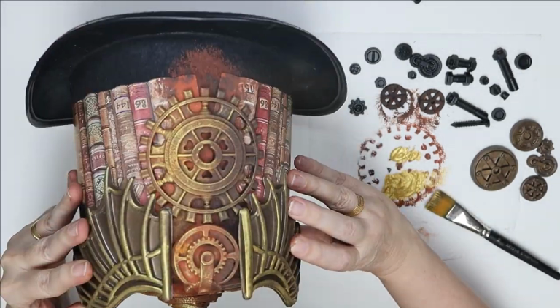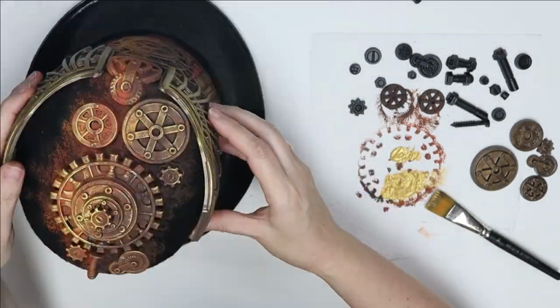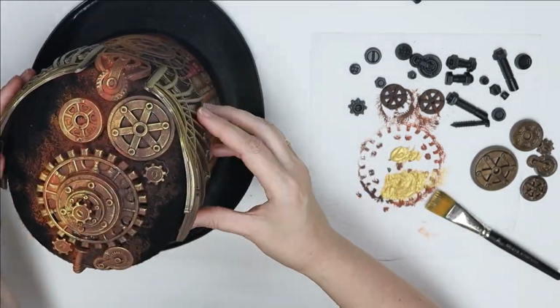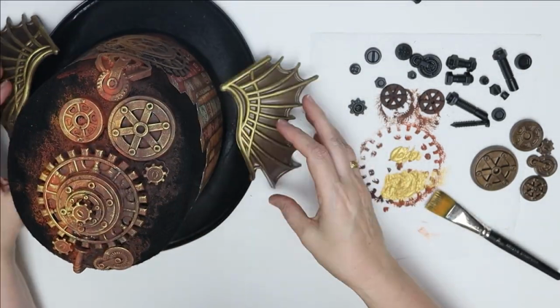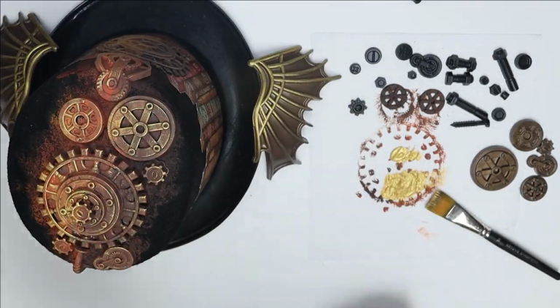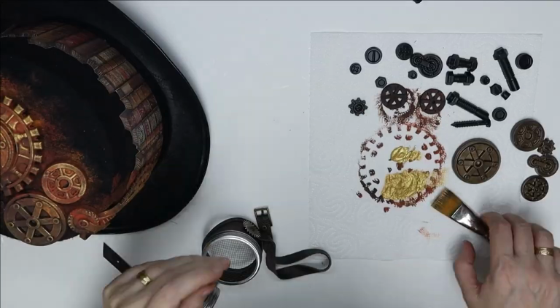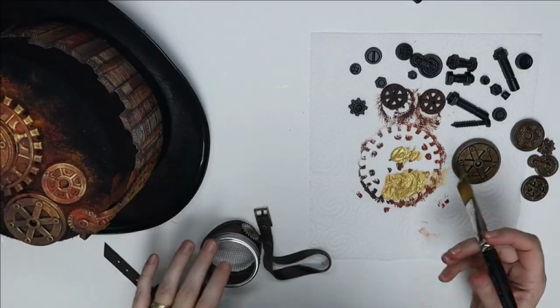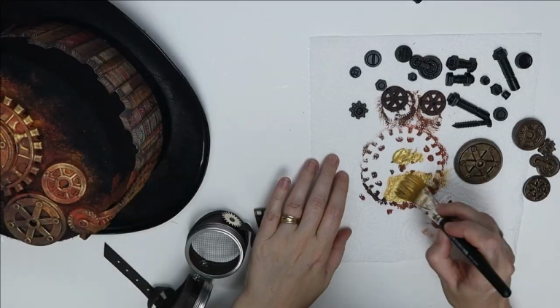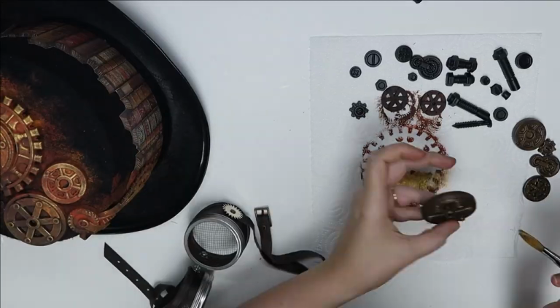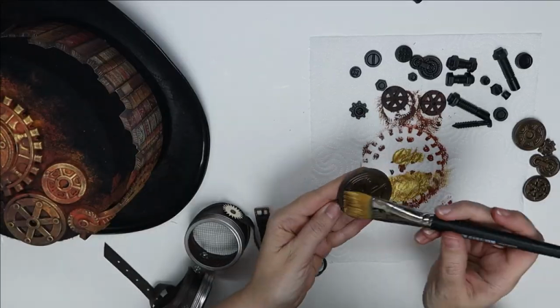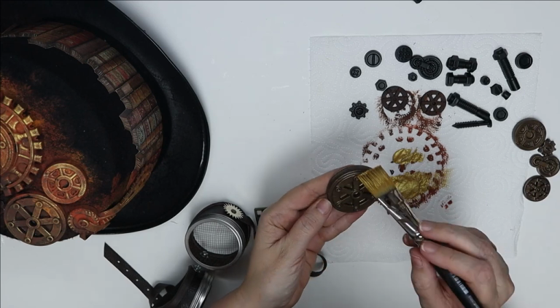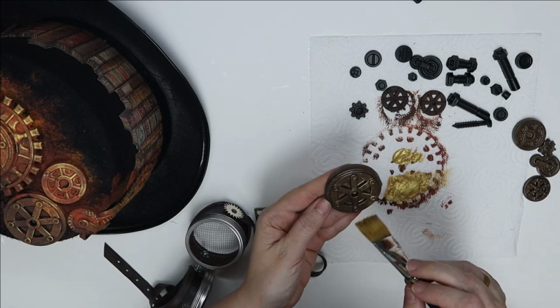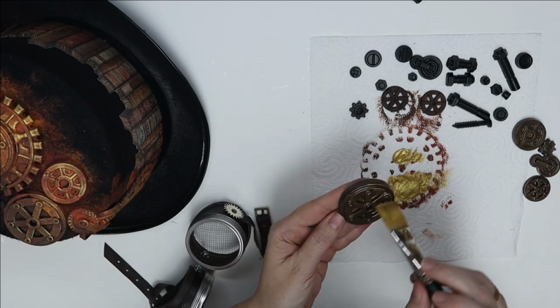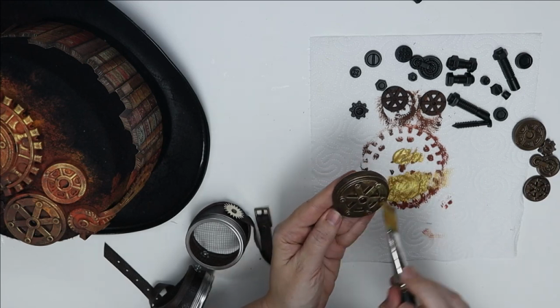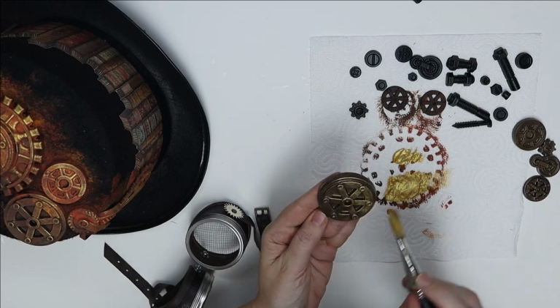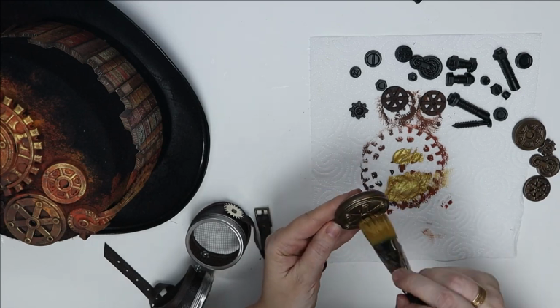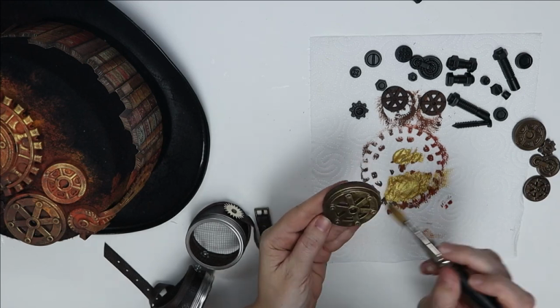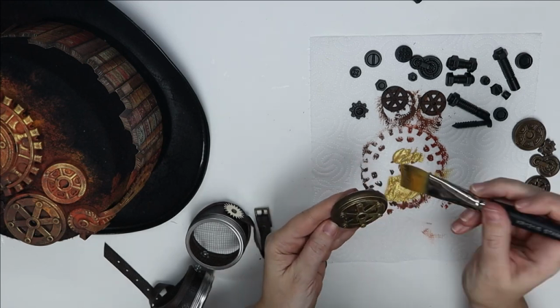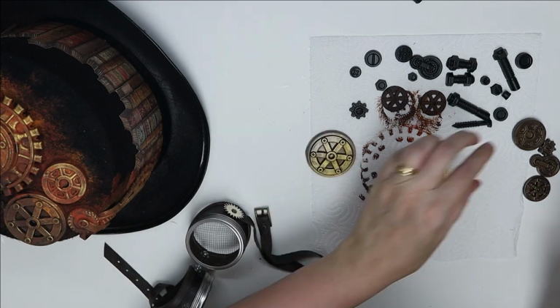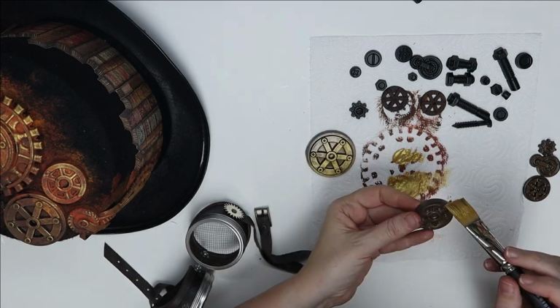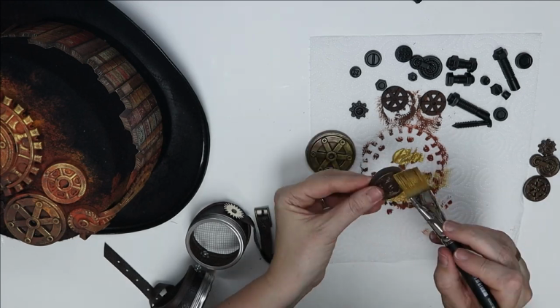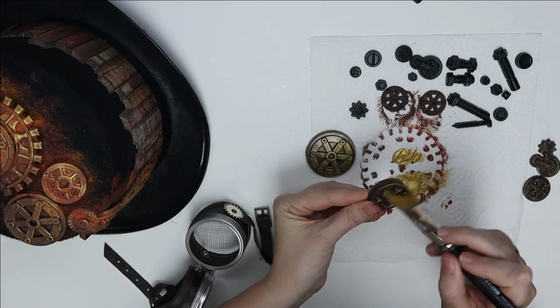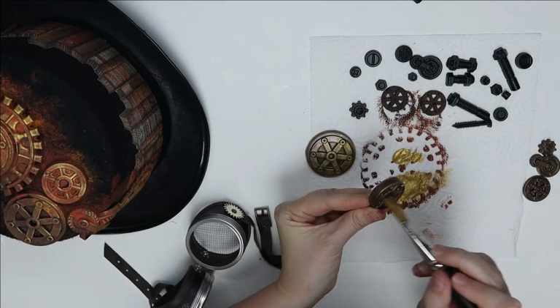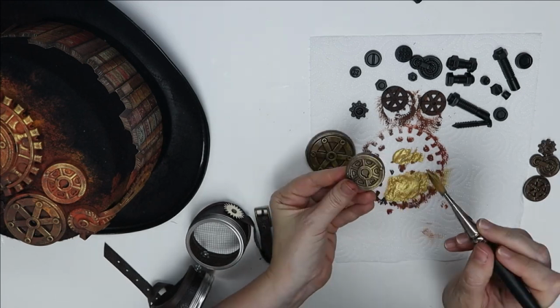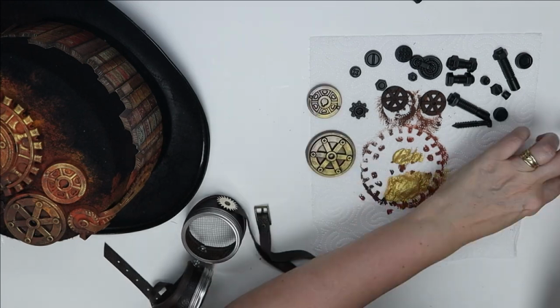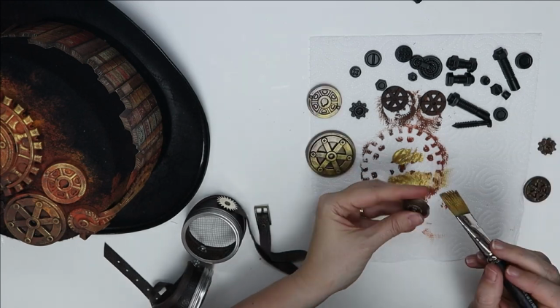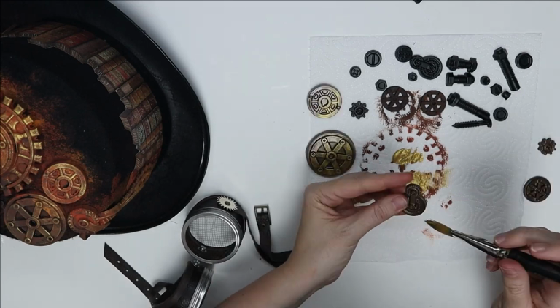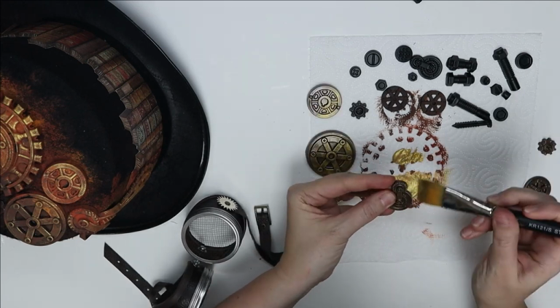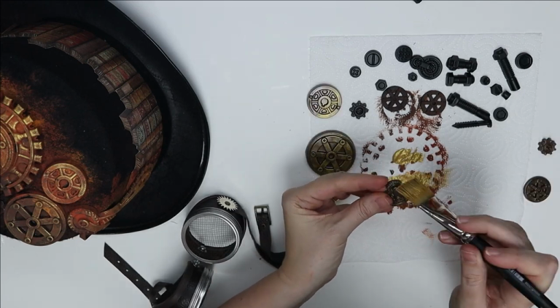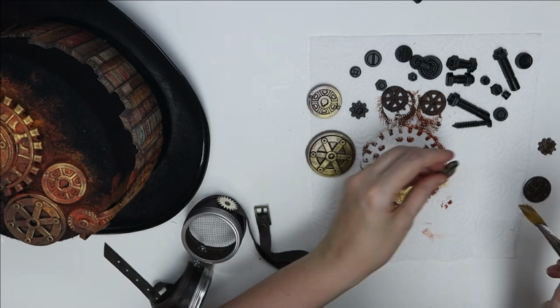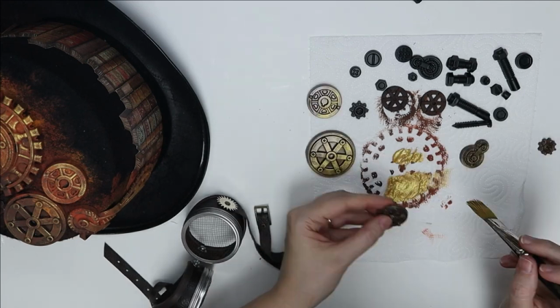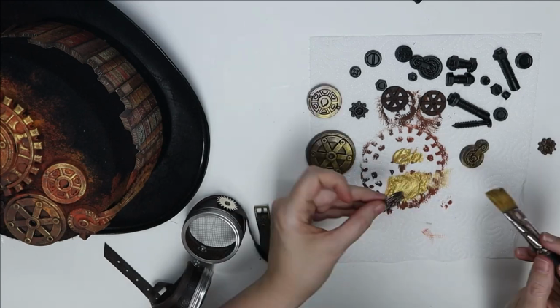So once I'm happy with those and got them even, I'm going to now glue those onto my hat.